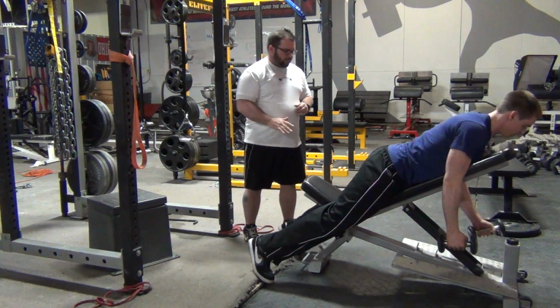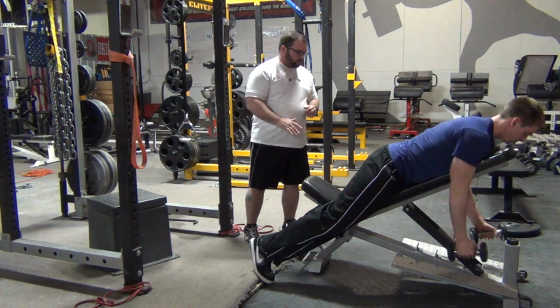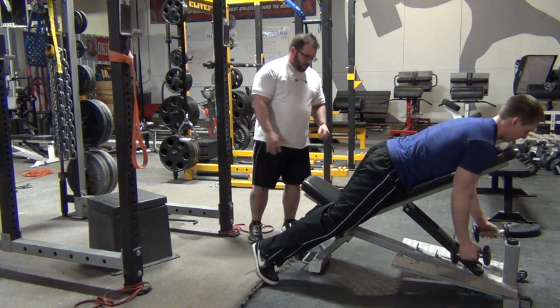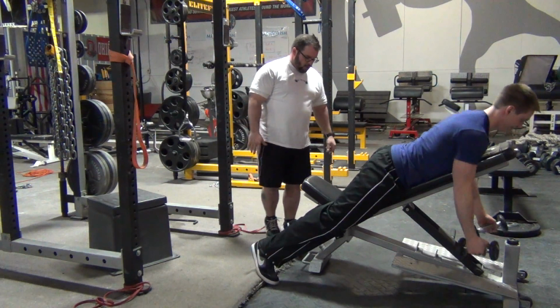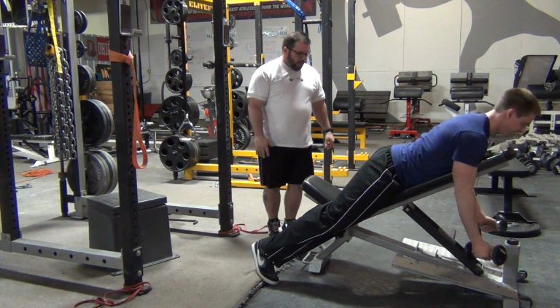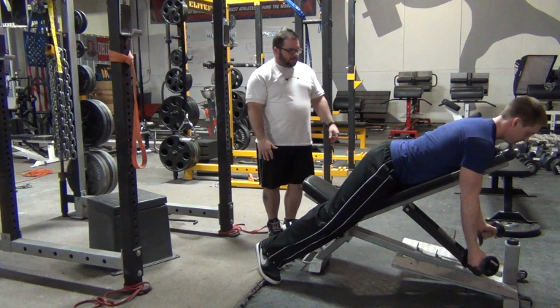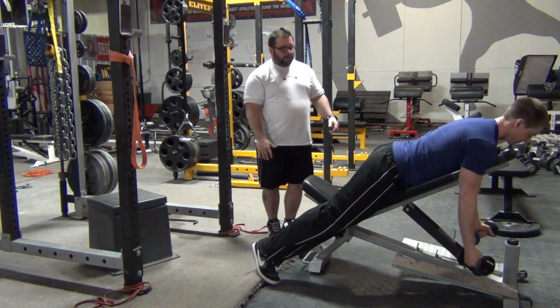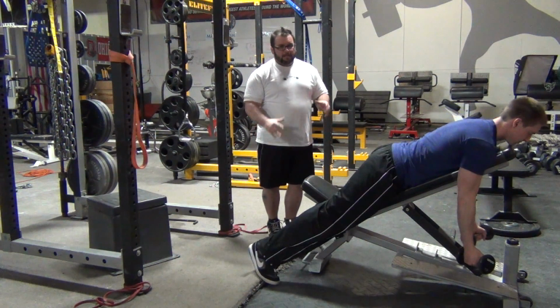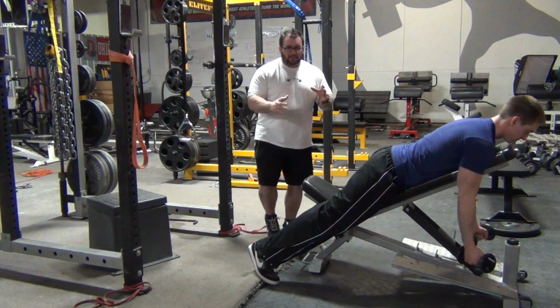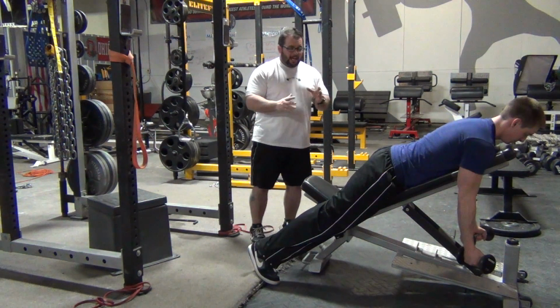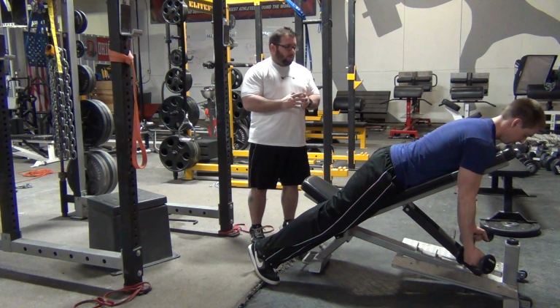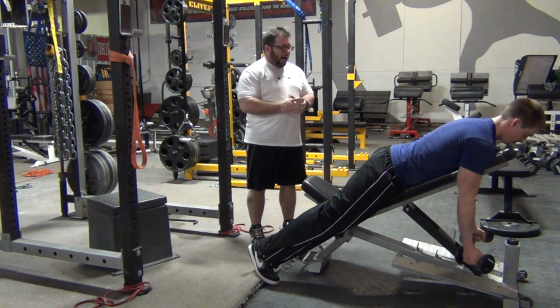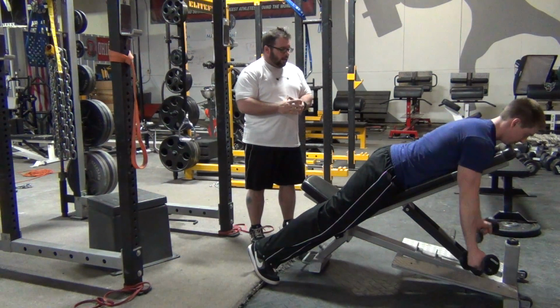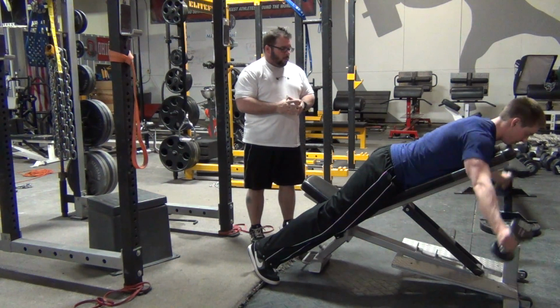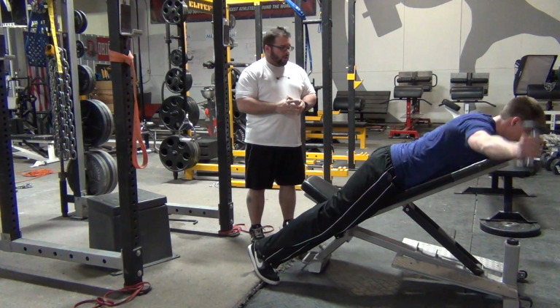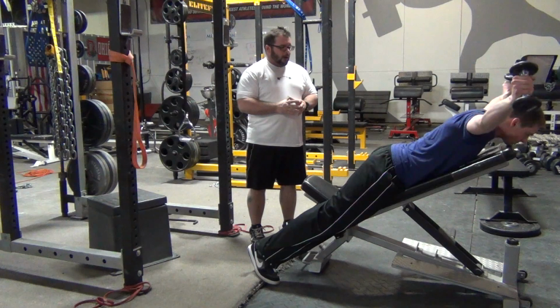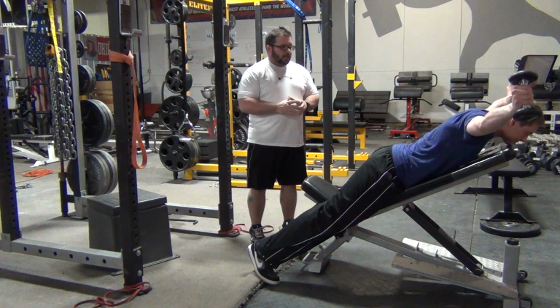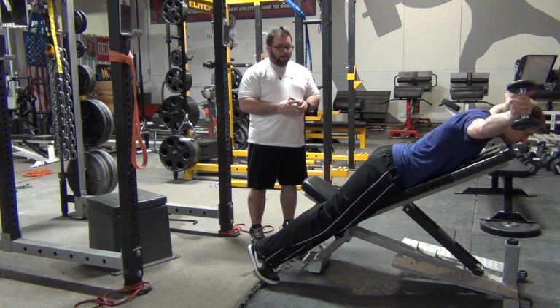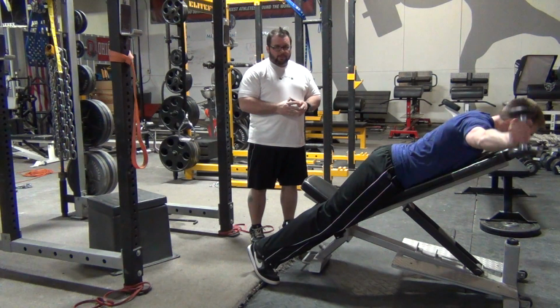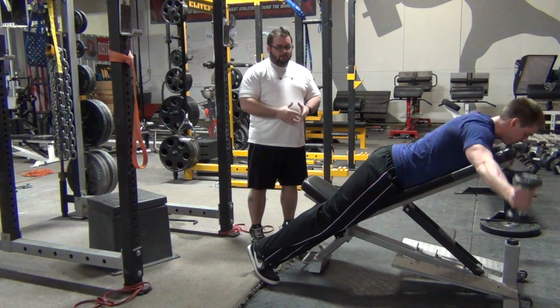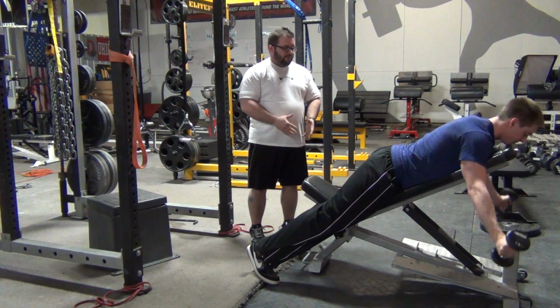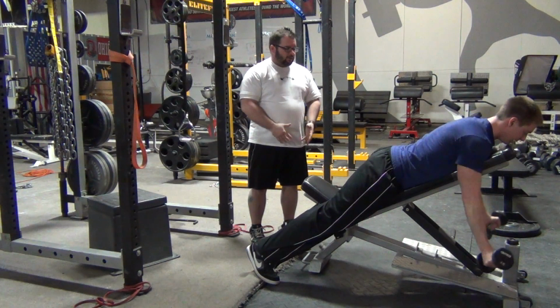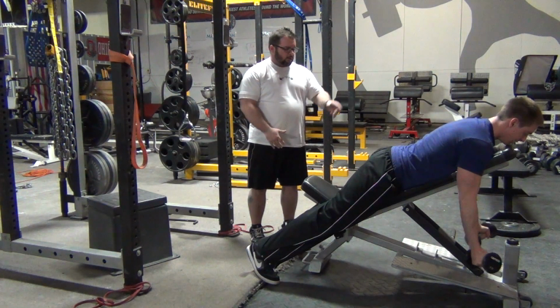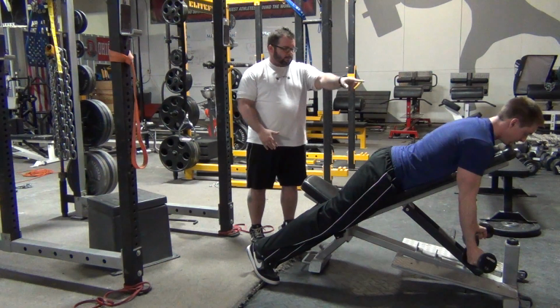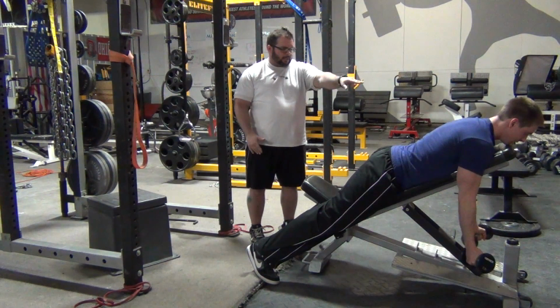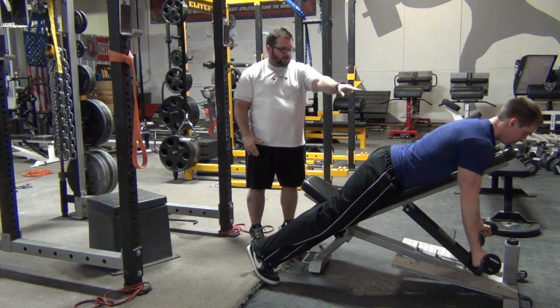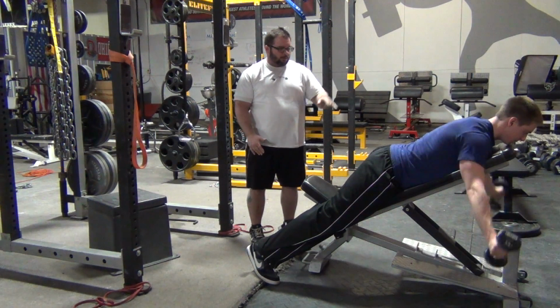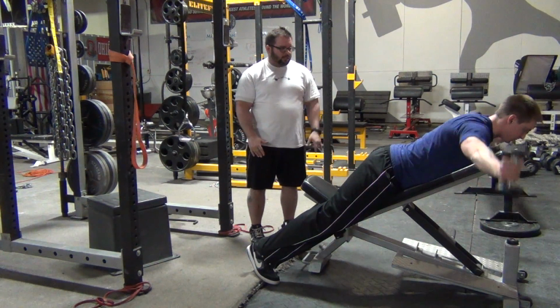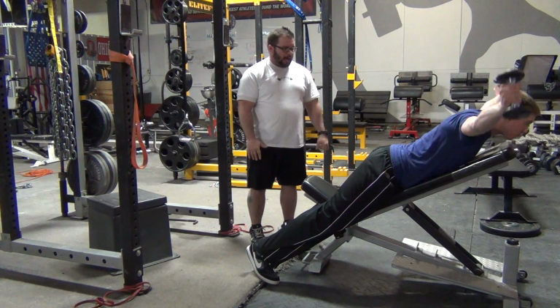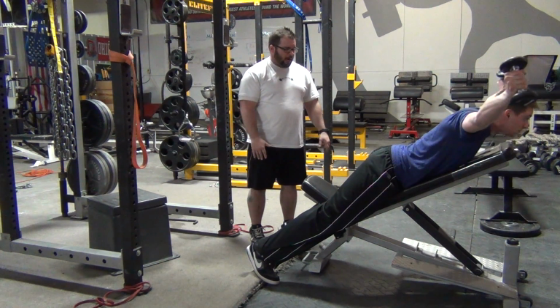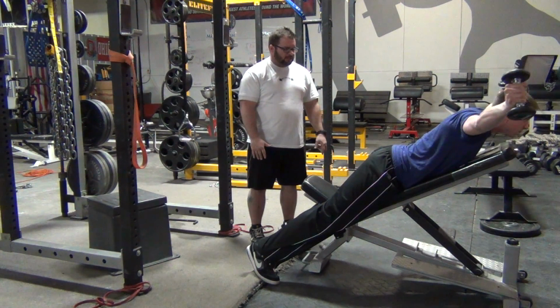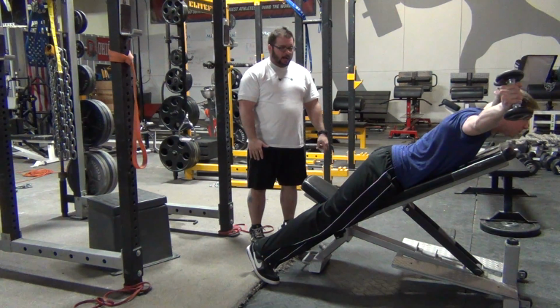The first exercise is basically a Y with the thumbs up. So 45 degree angles — keep your shoulder blades in your back pockets coming up.